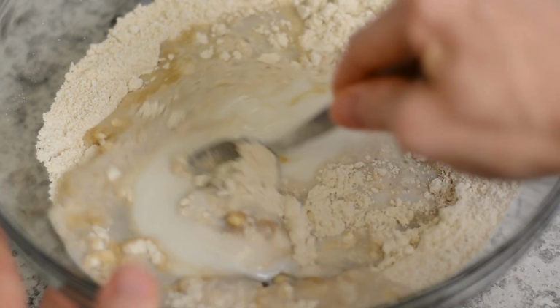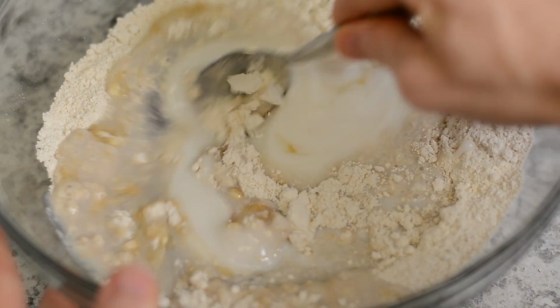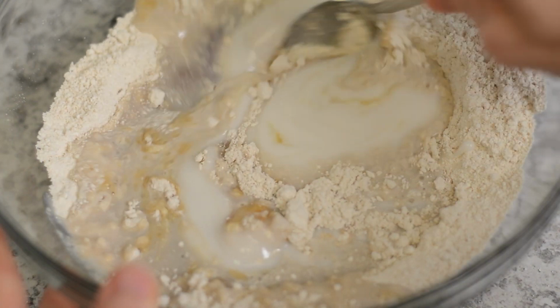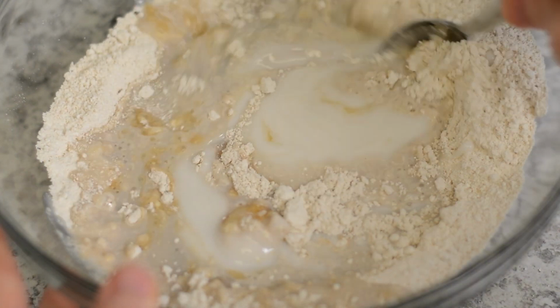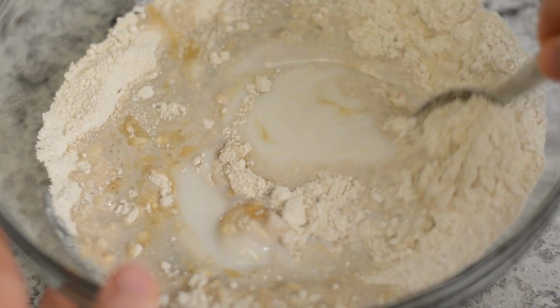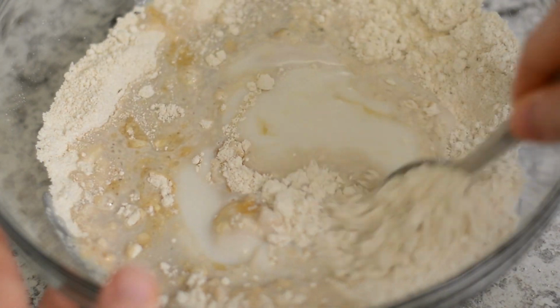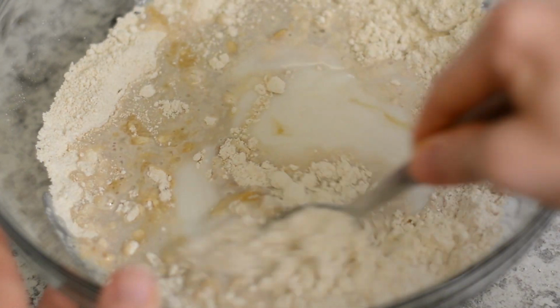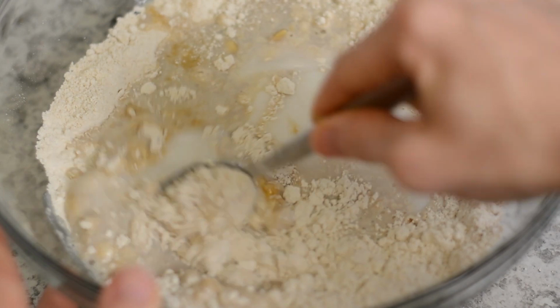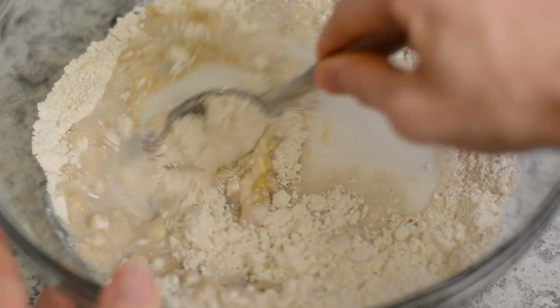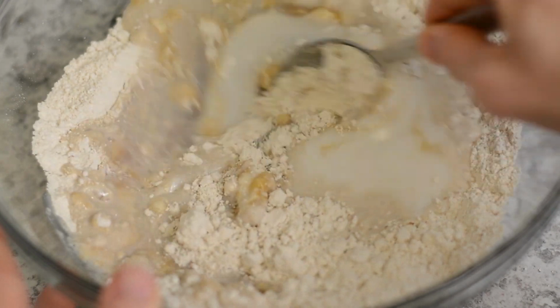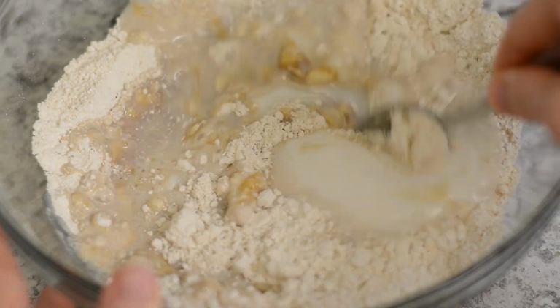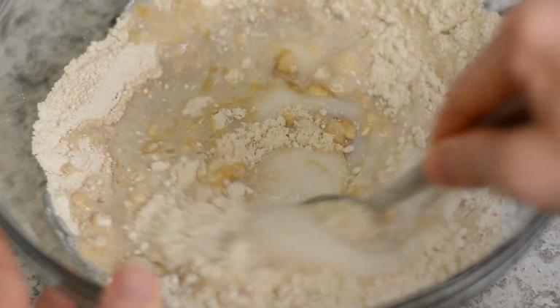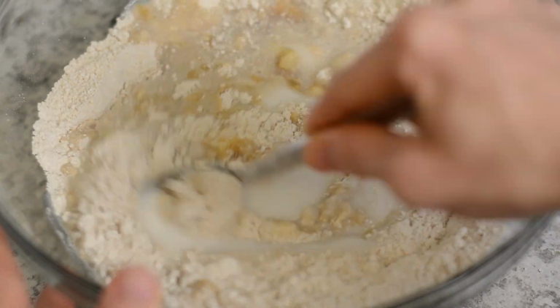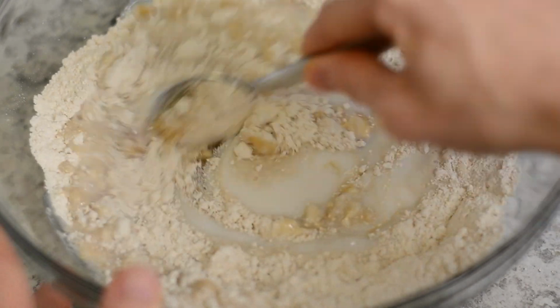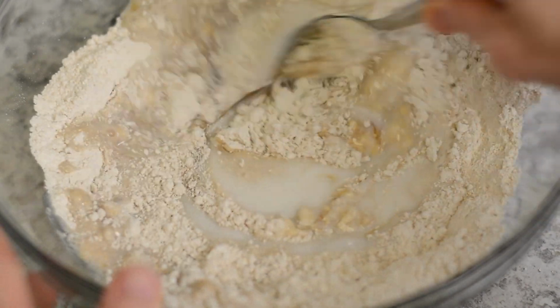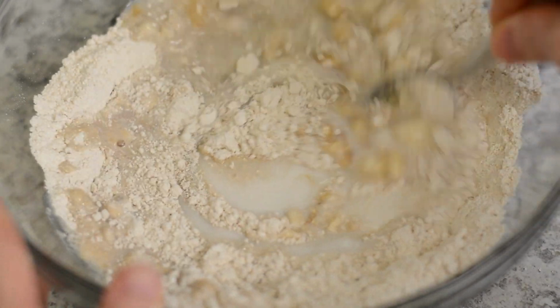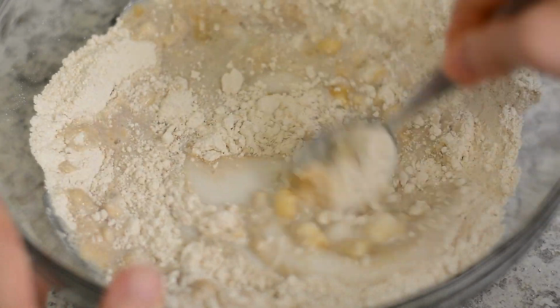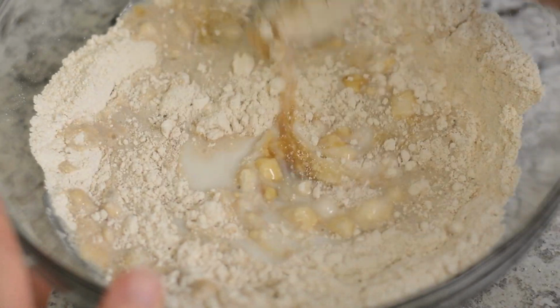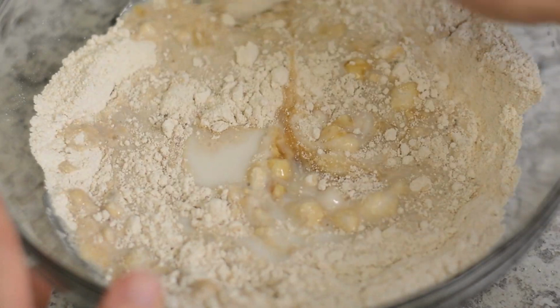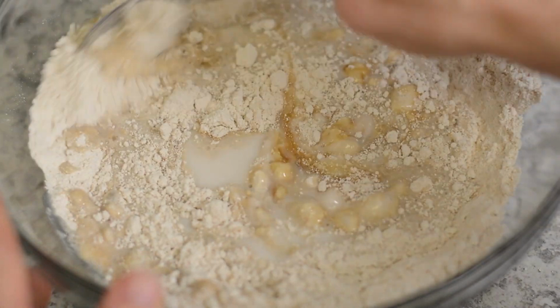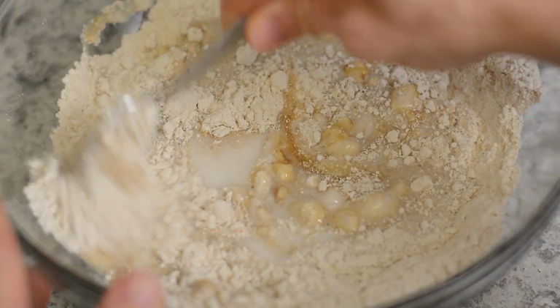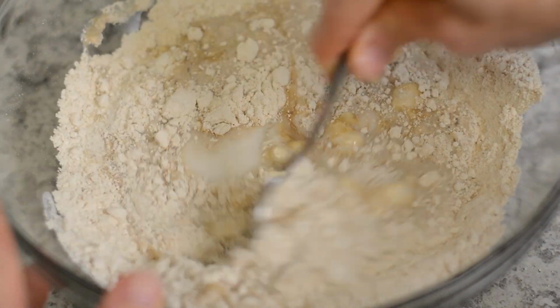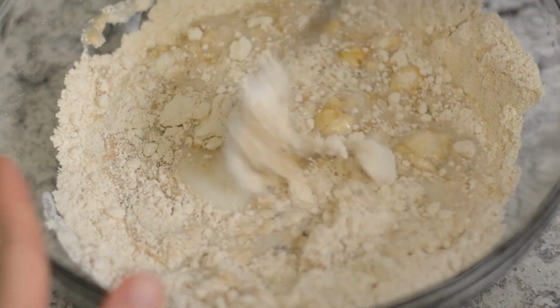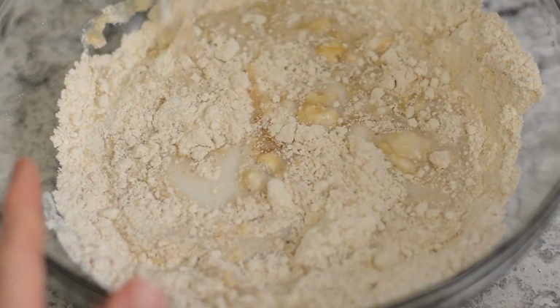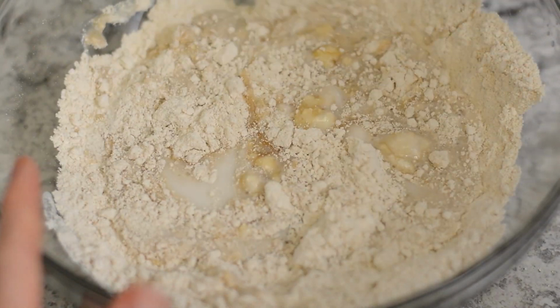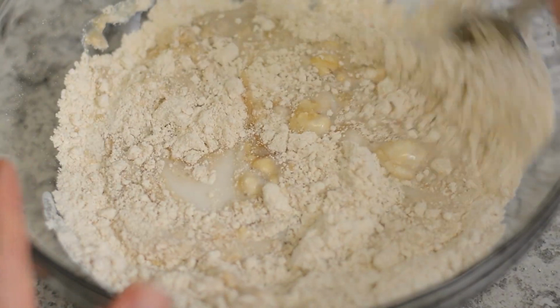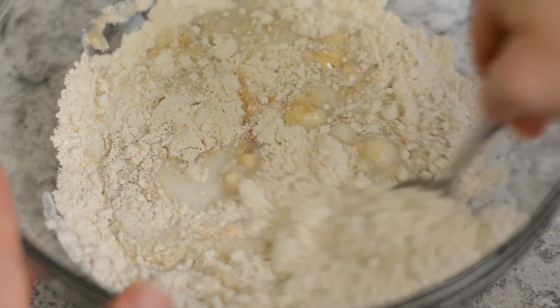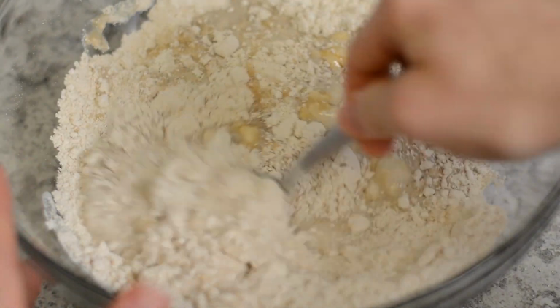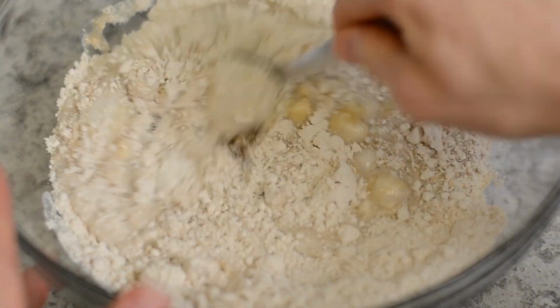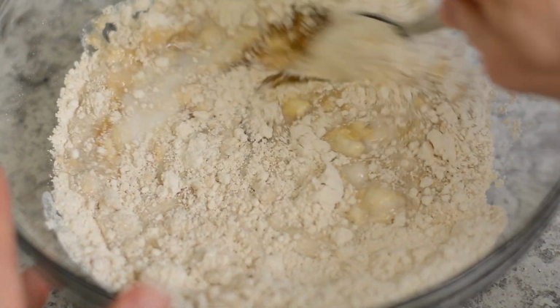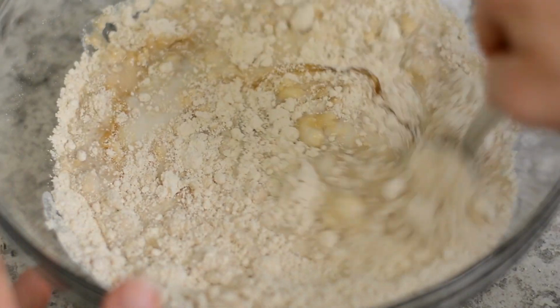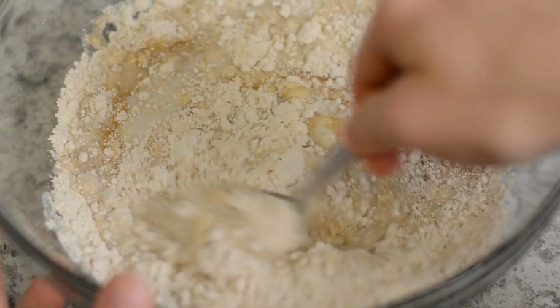Gently mix the batter just until it comes together and be sure not to overmix it.